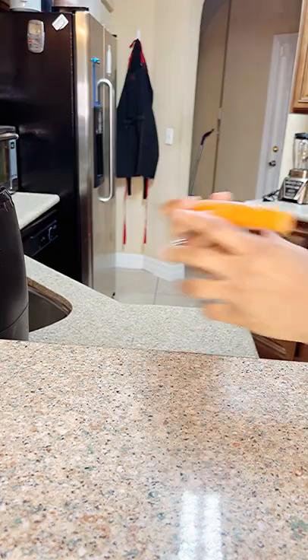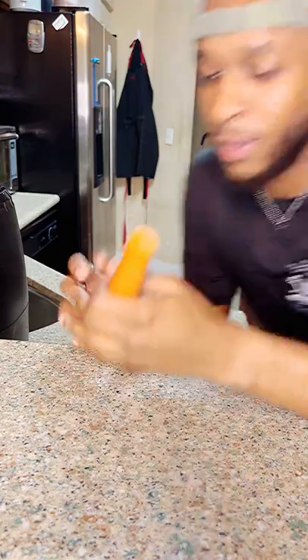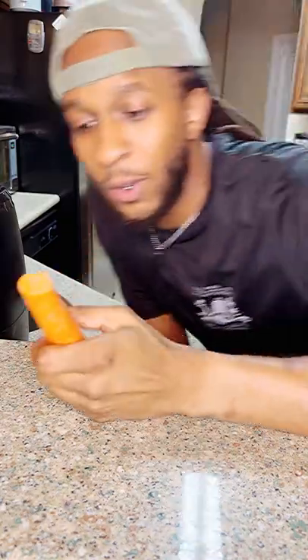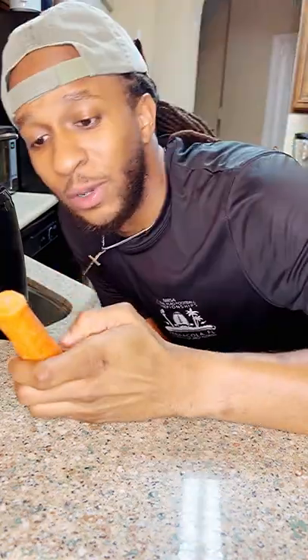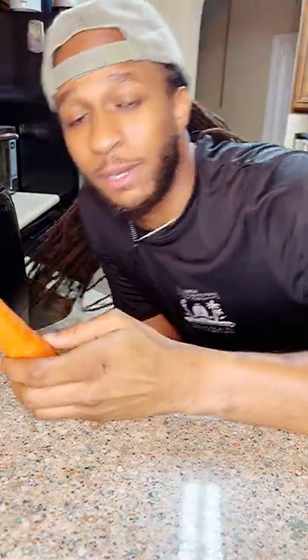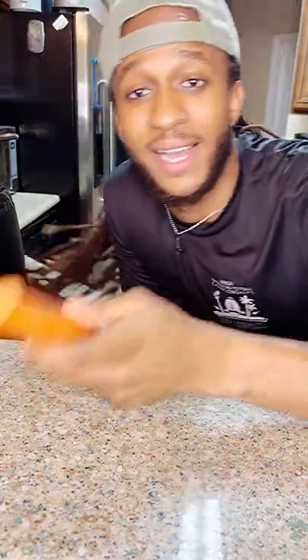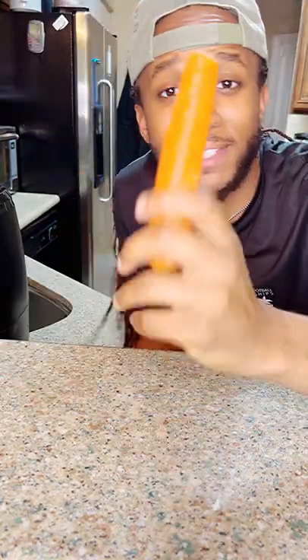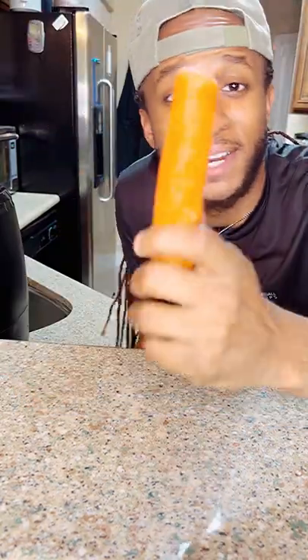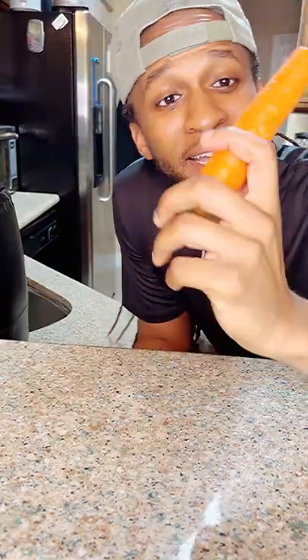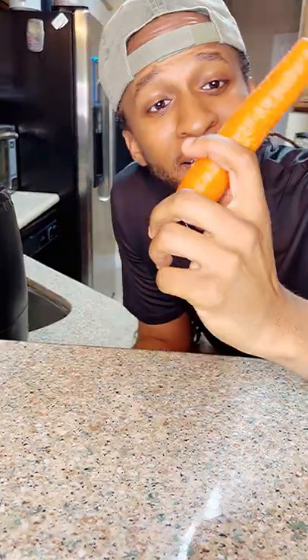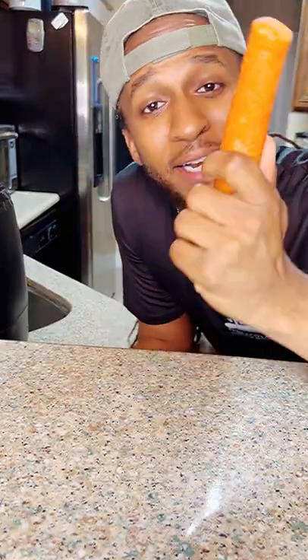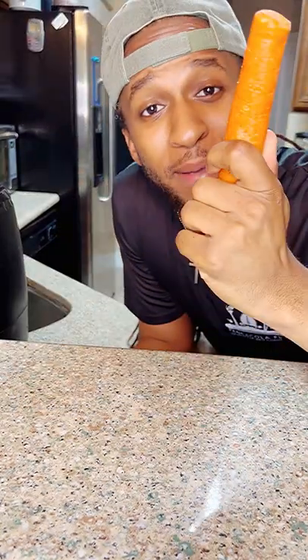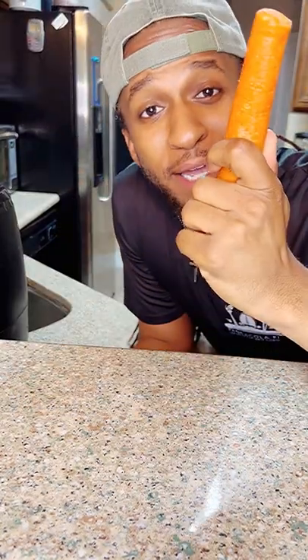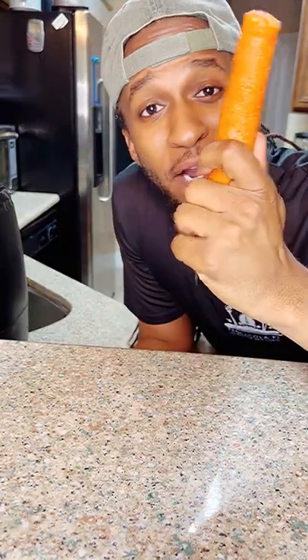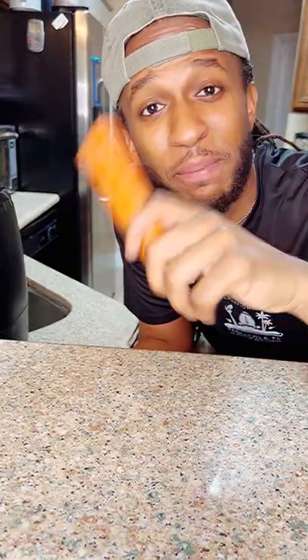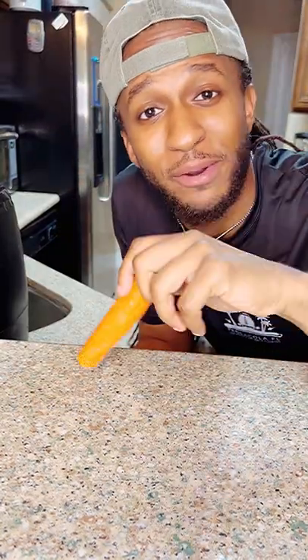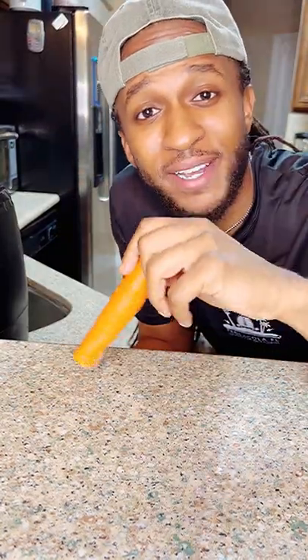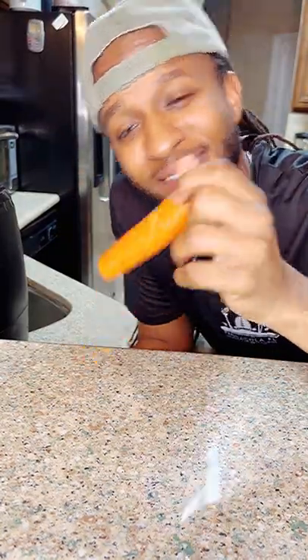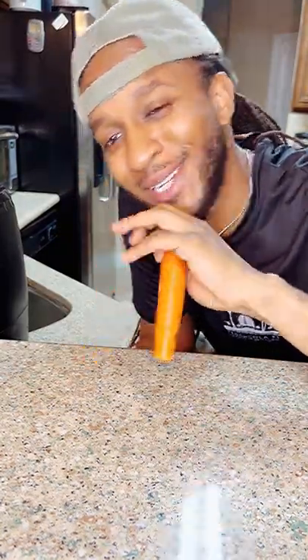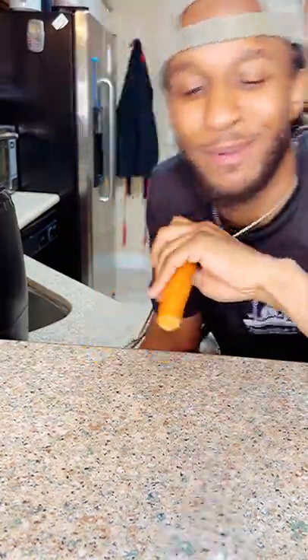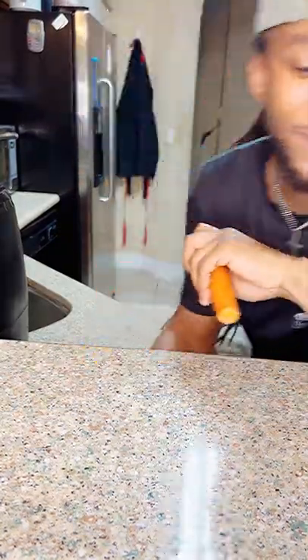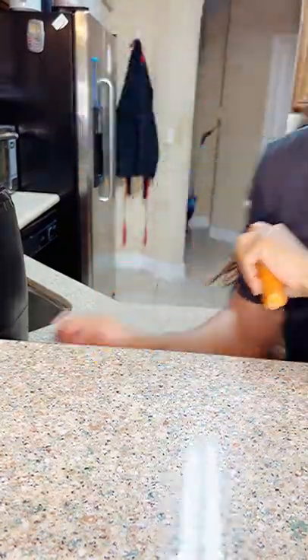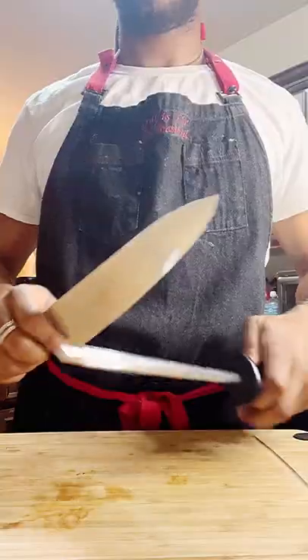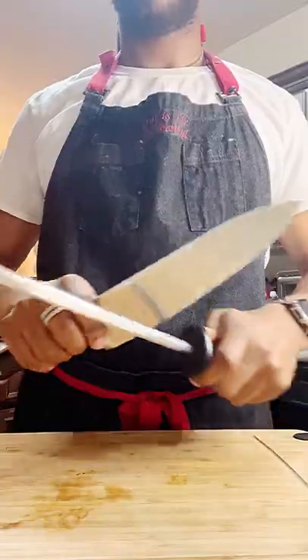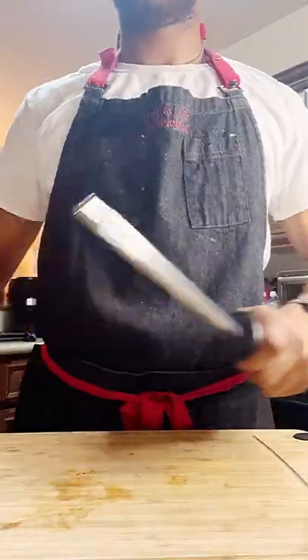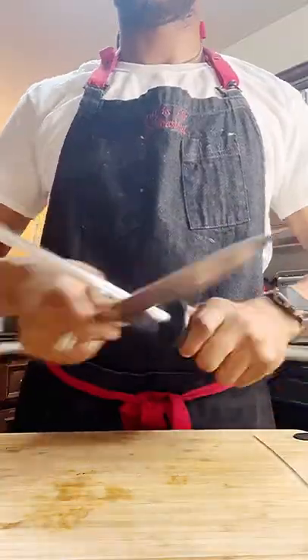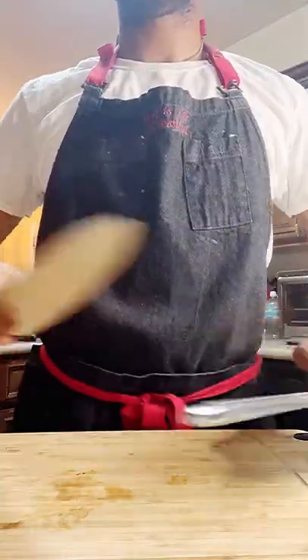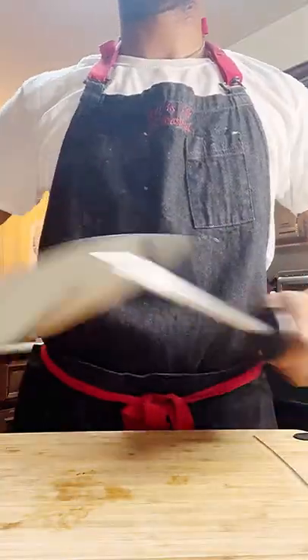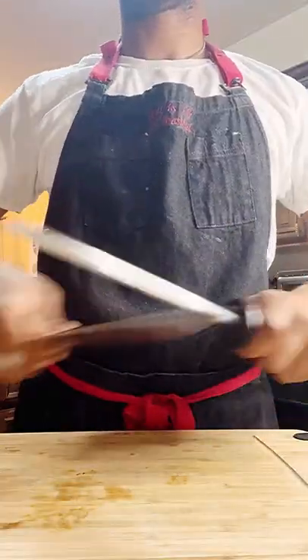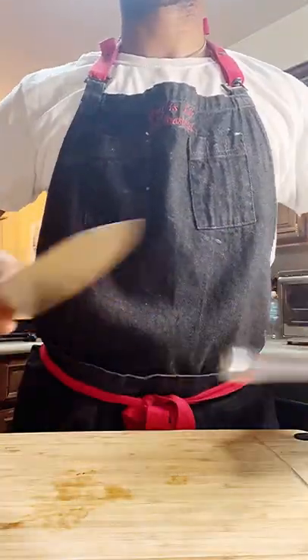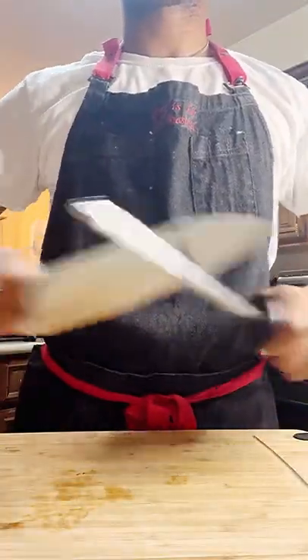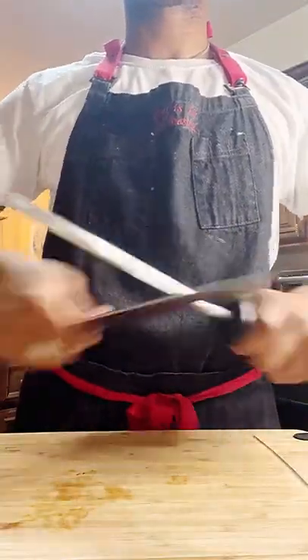What's up guys? Today, let's make a carrot puree. Alright, let's jump straight into it.